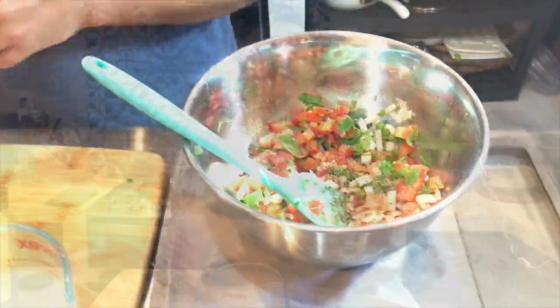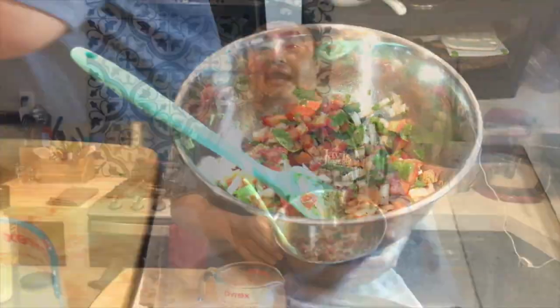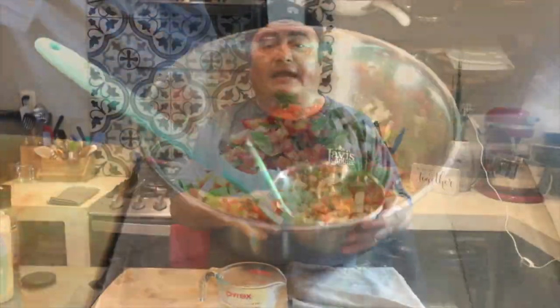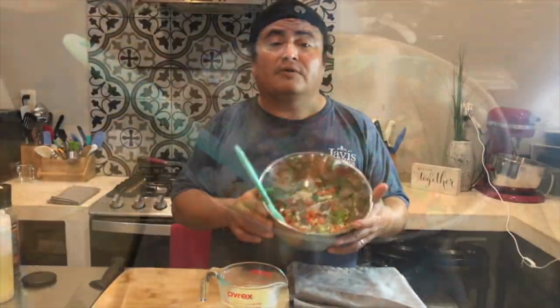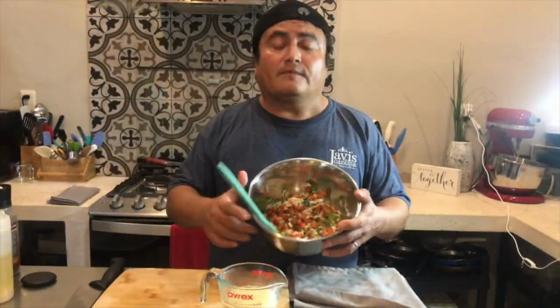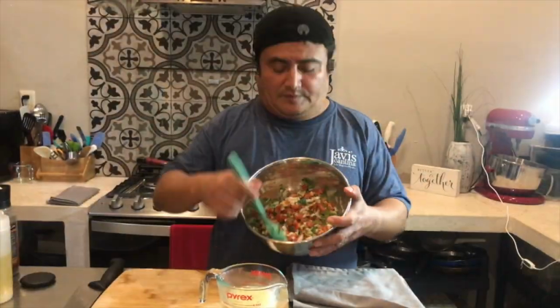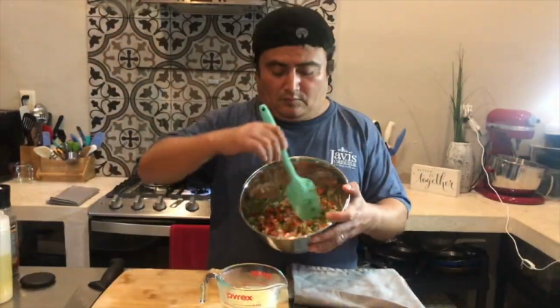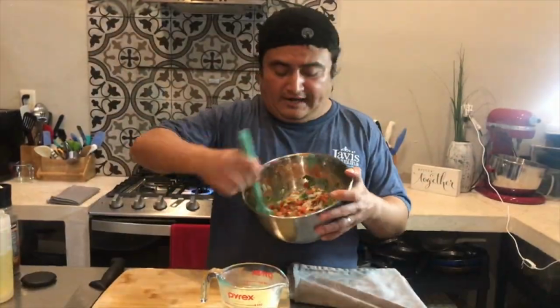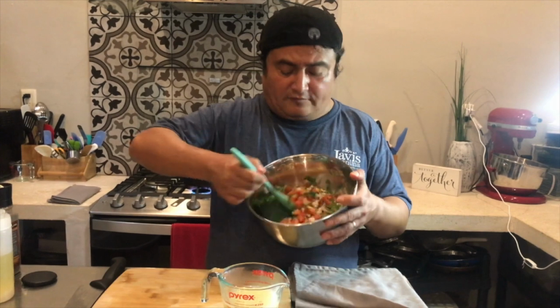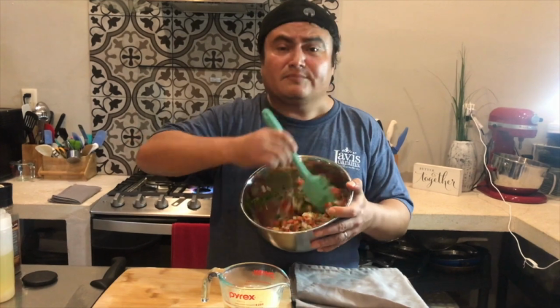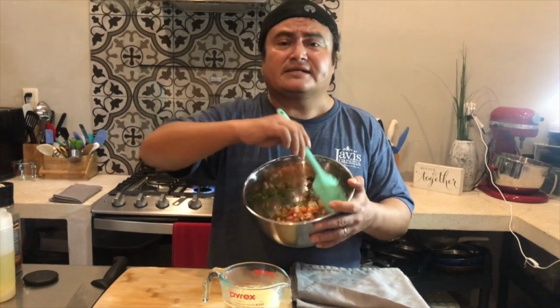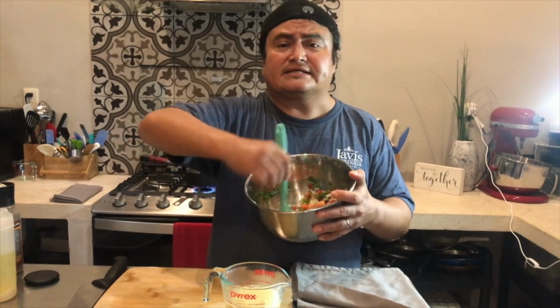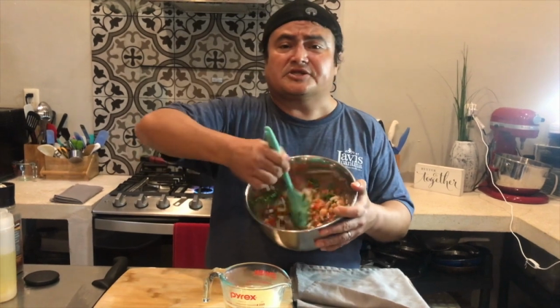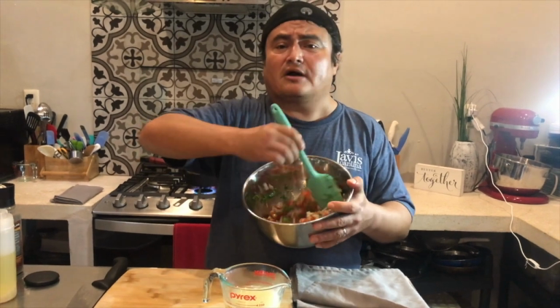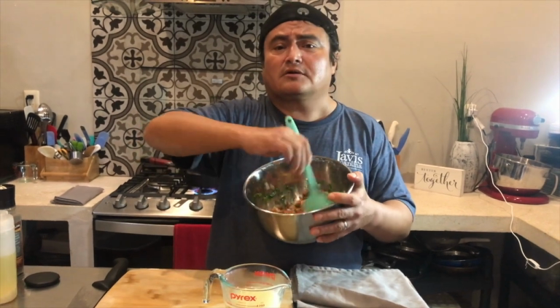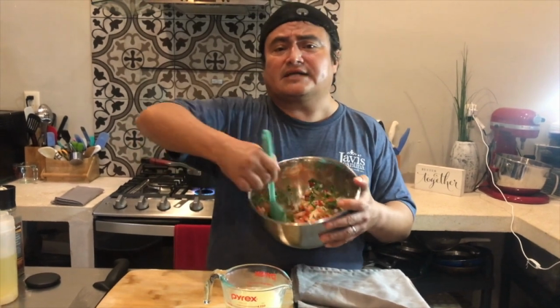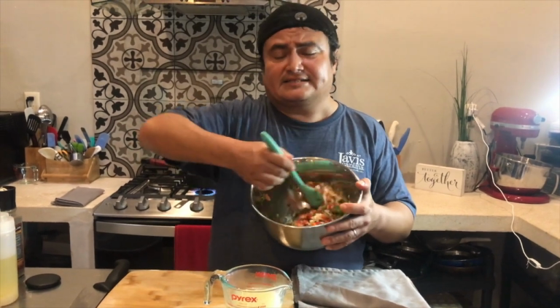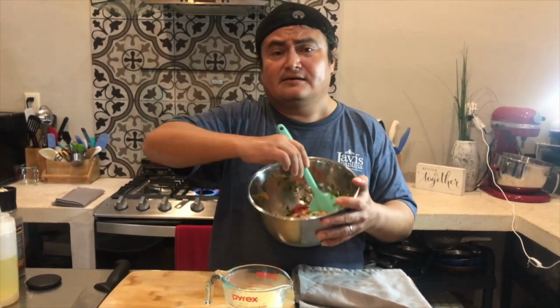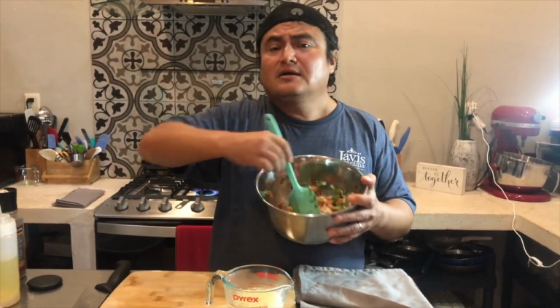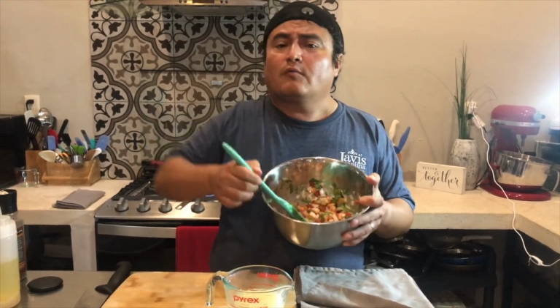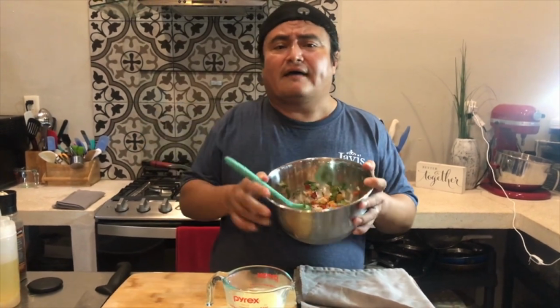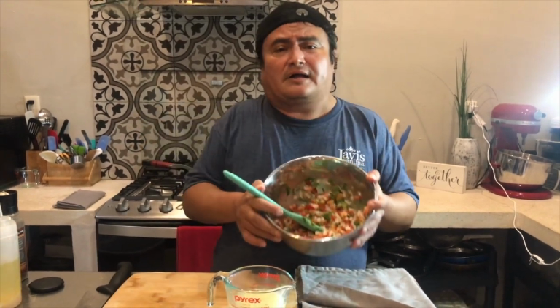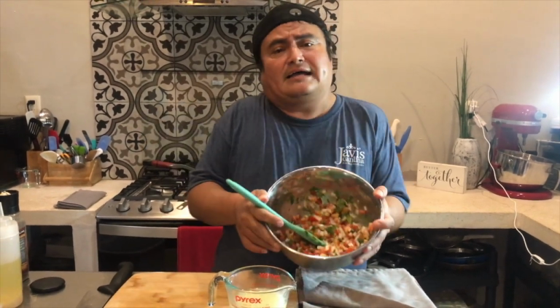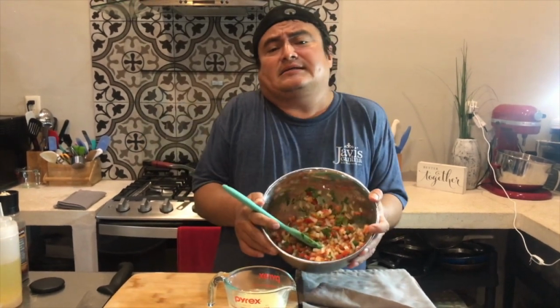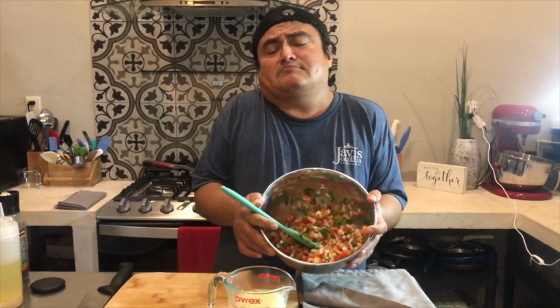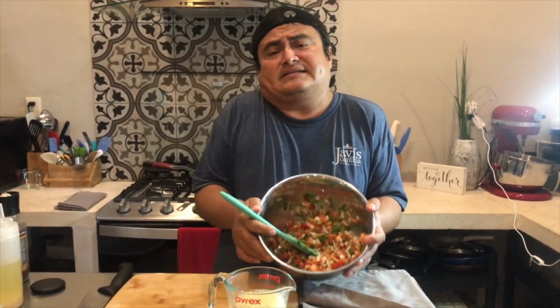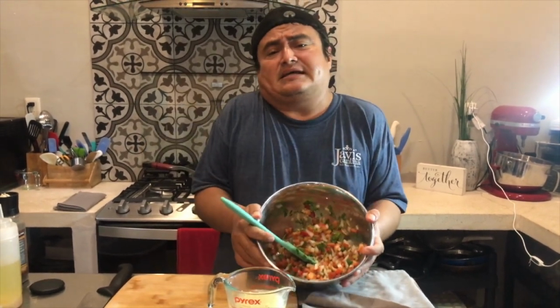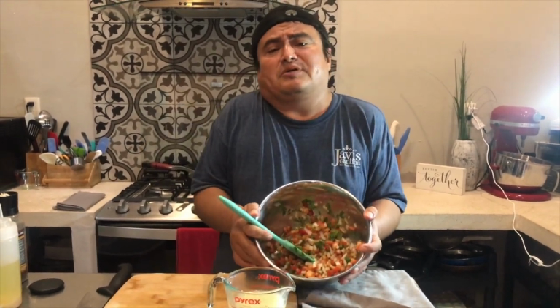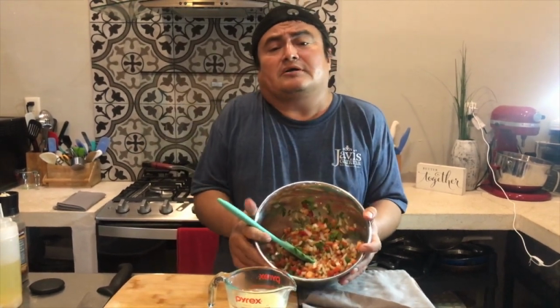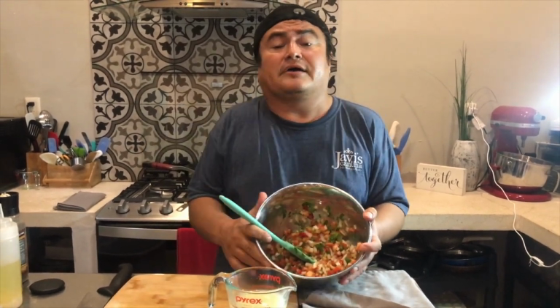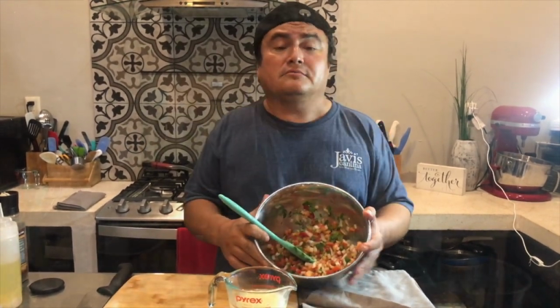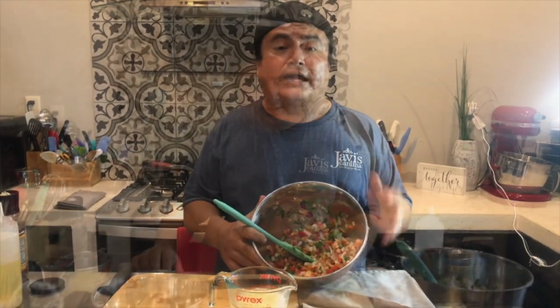And here we go. After we mix and stir our salsa, we have the classic Mexican pico de gallo.